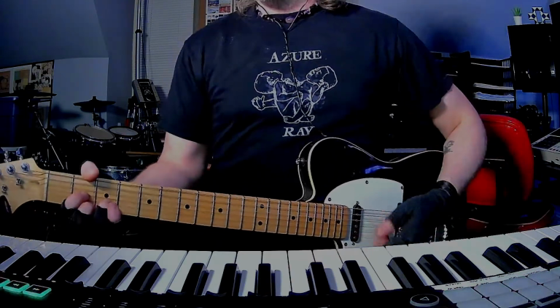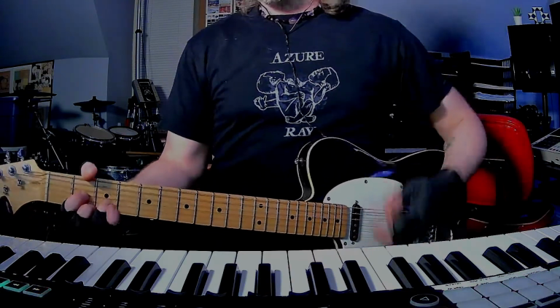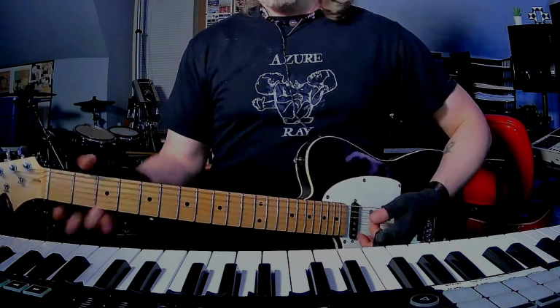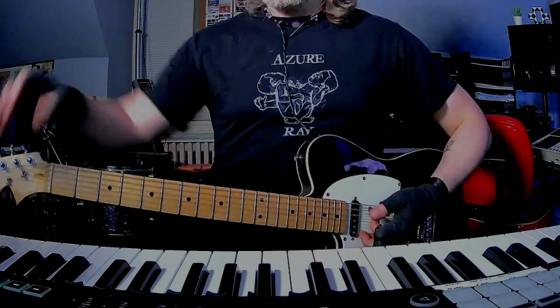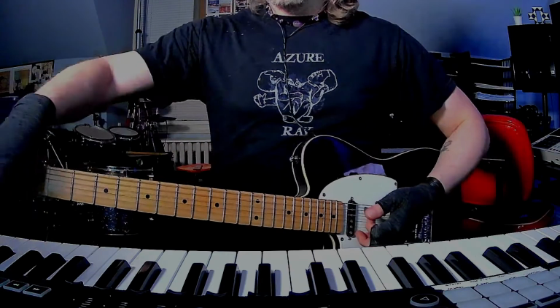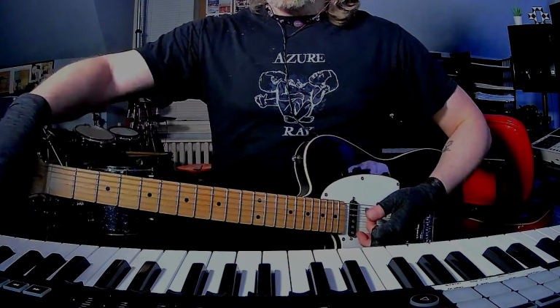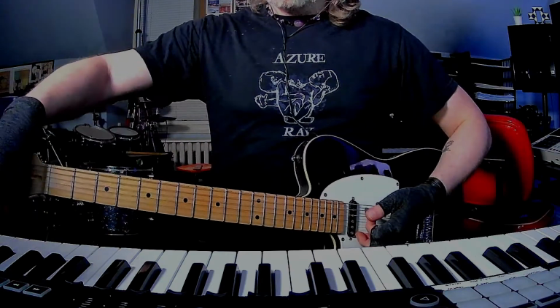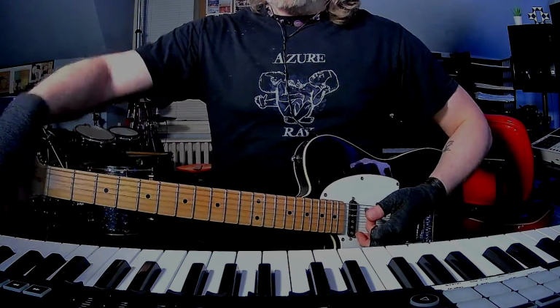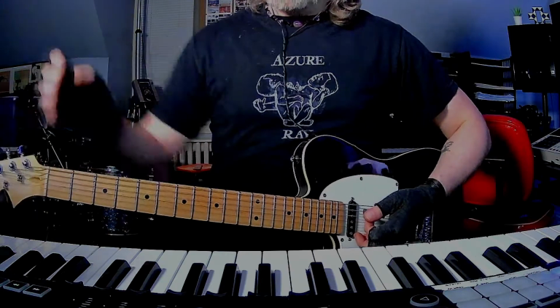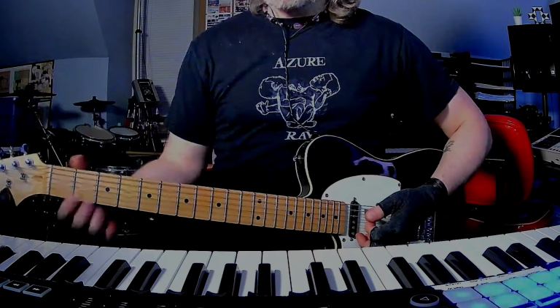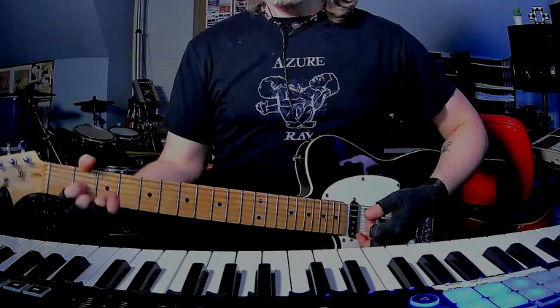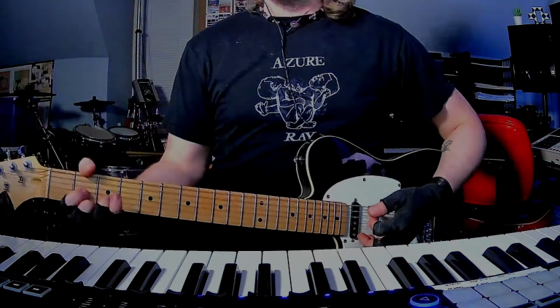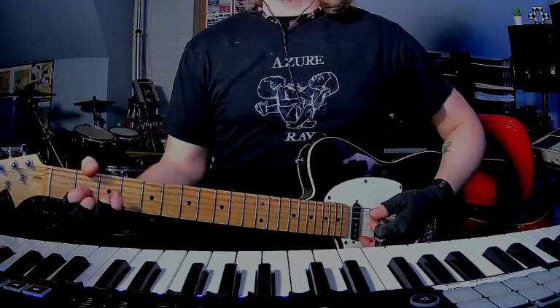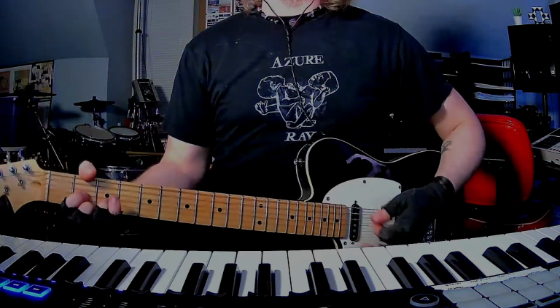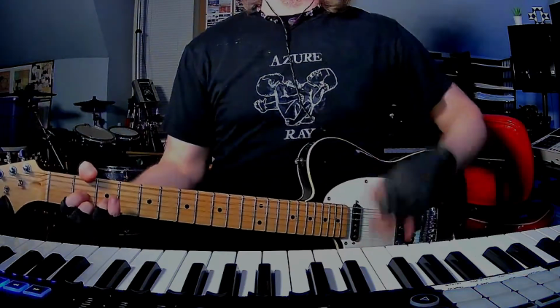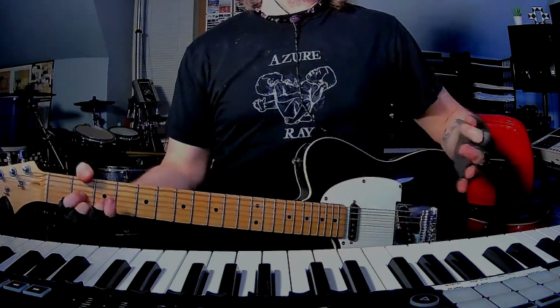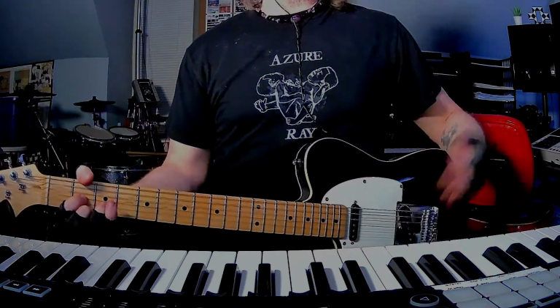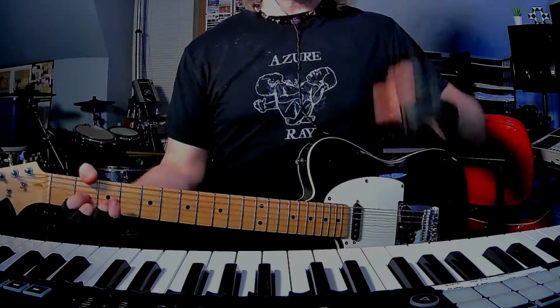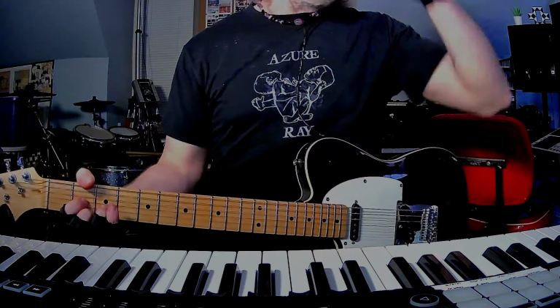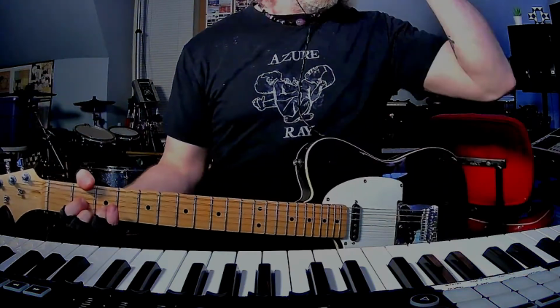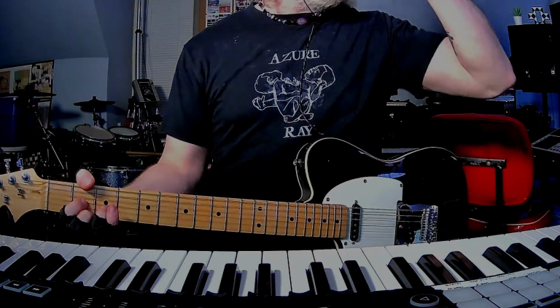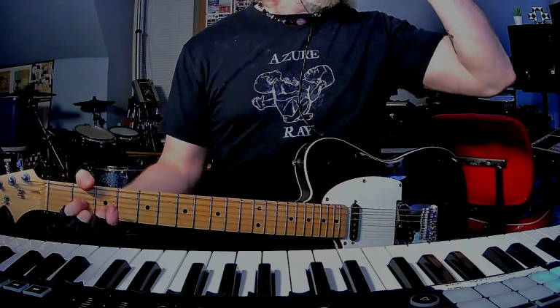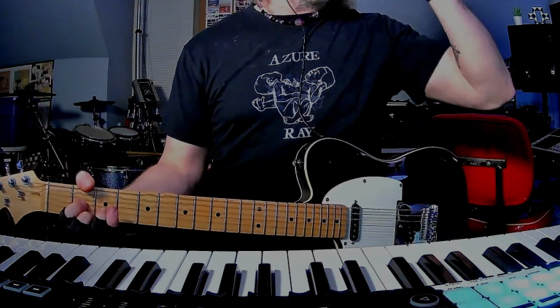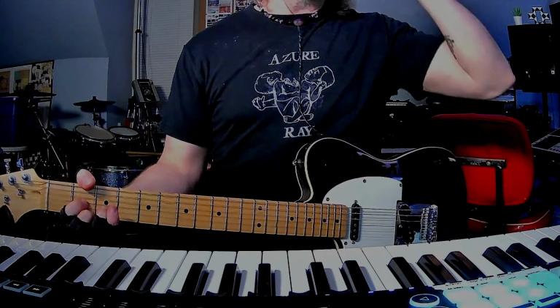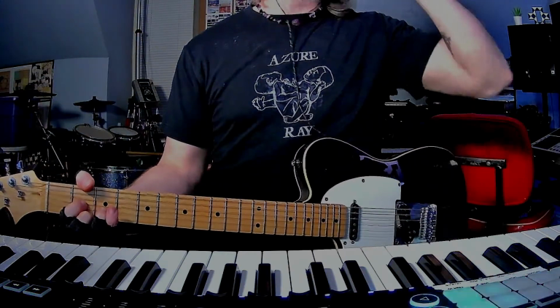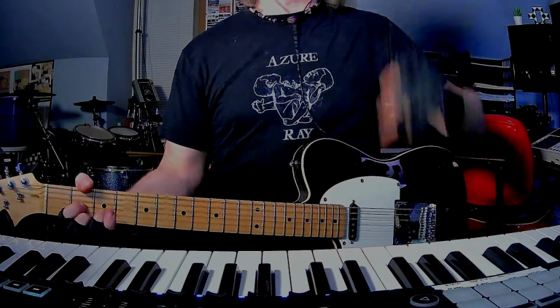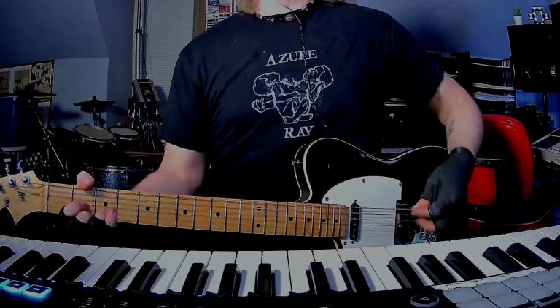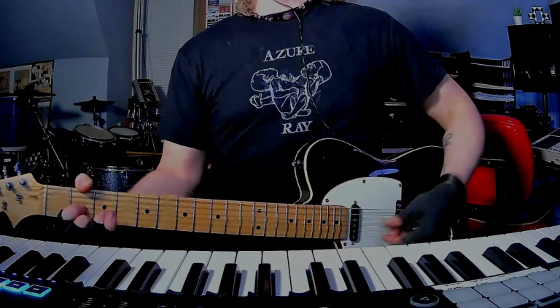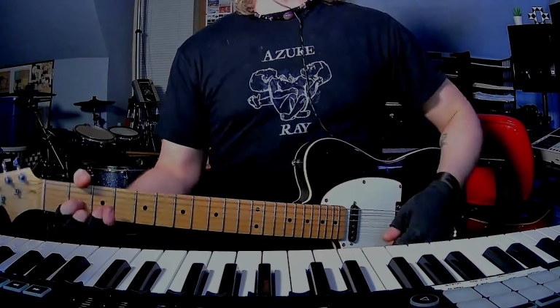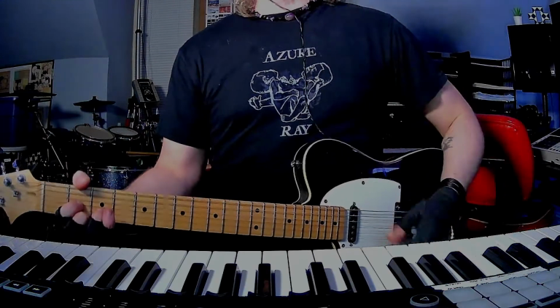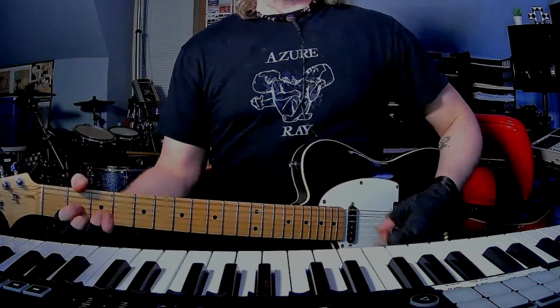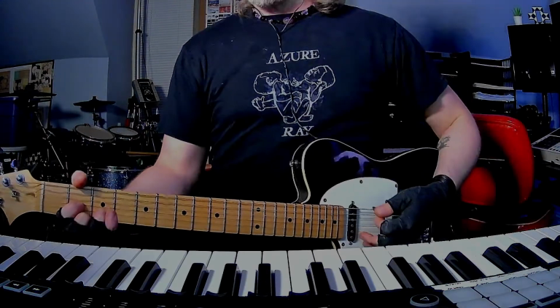My guitar is totally being a pain in the ass with the tuning, so this is like my fifth or sixth take trying this video. Let's see if we can get this going.